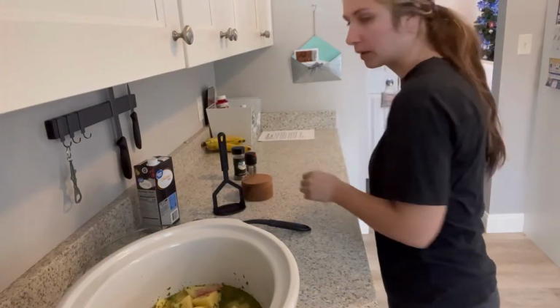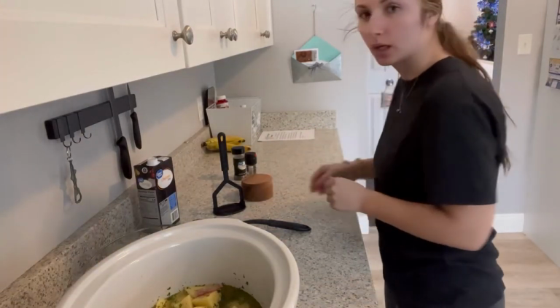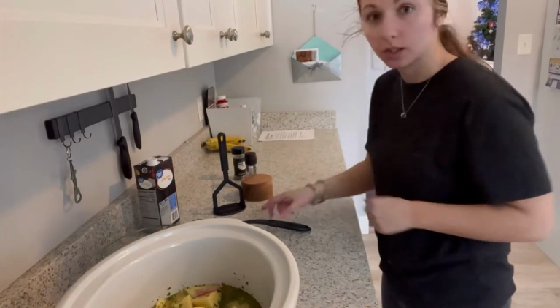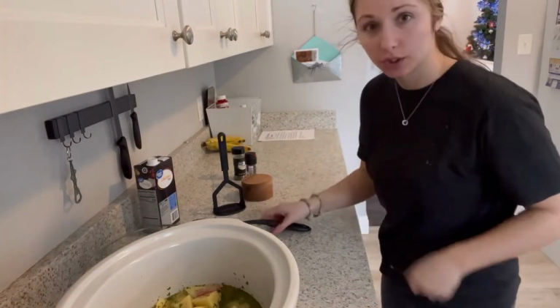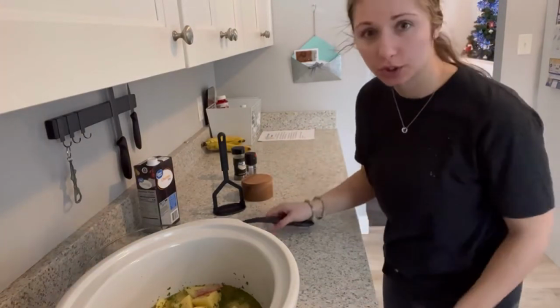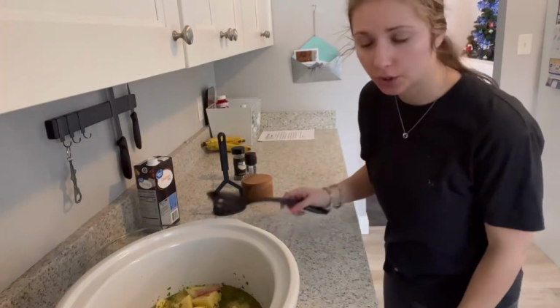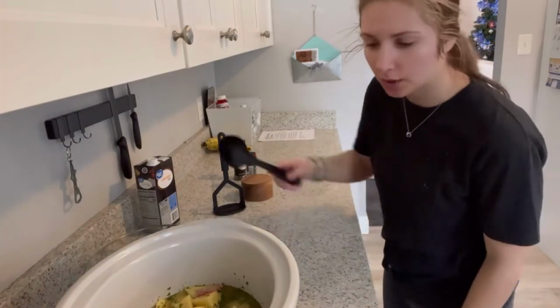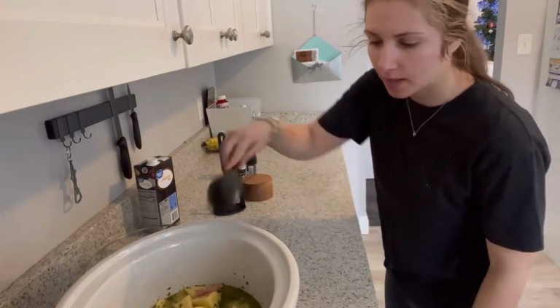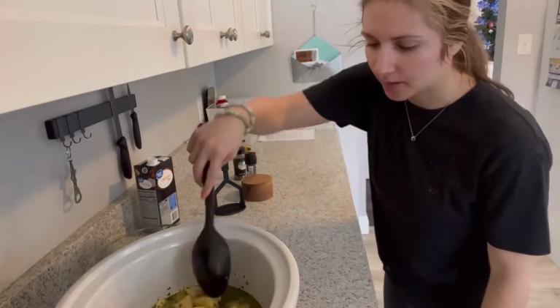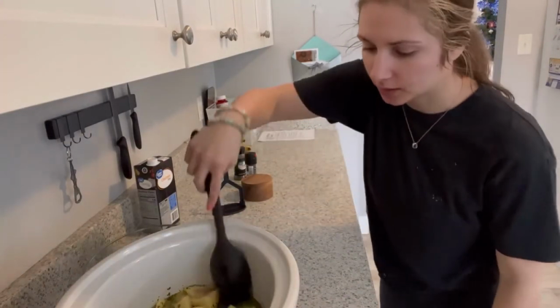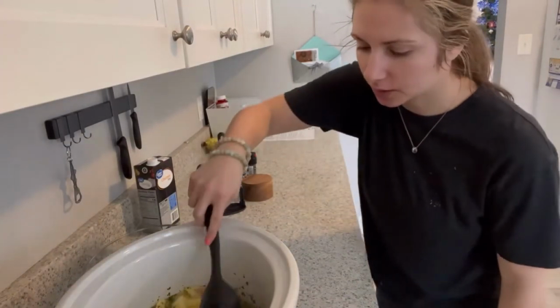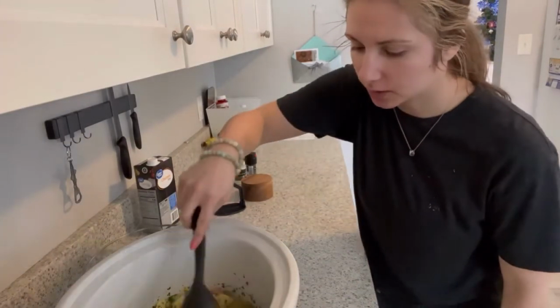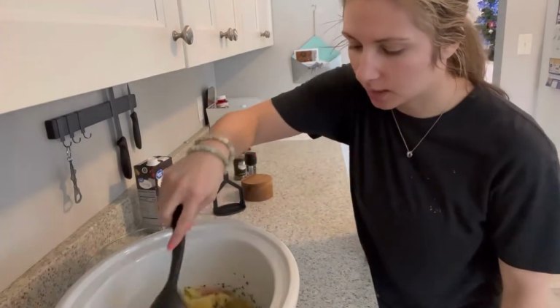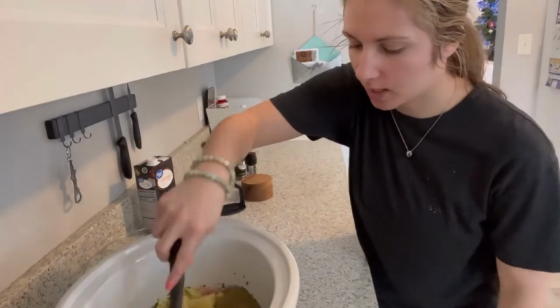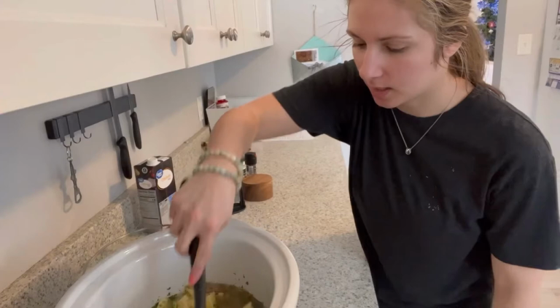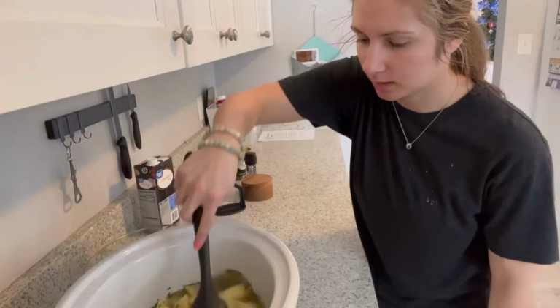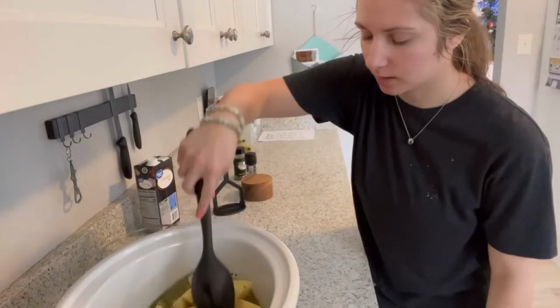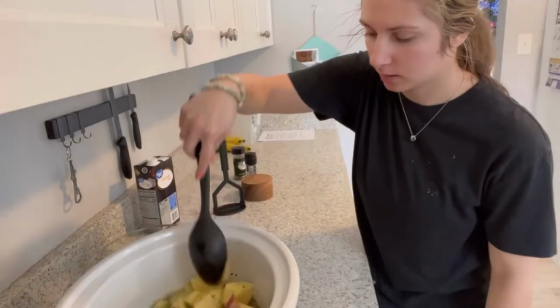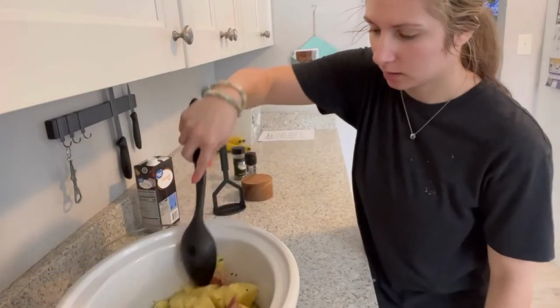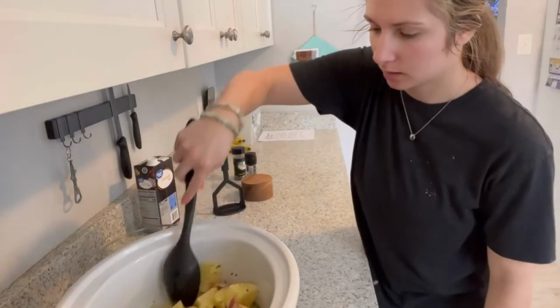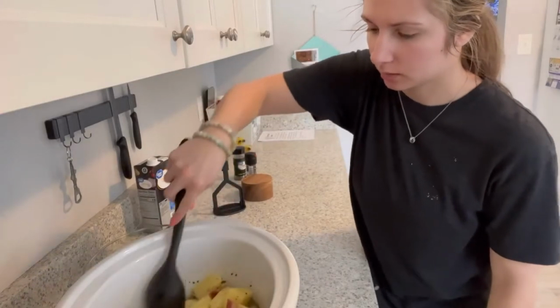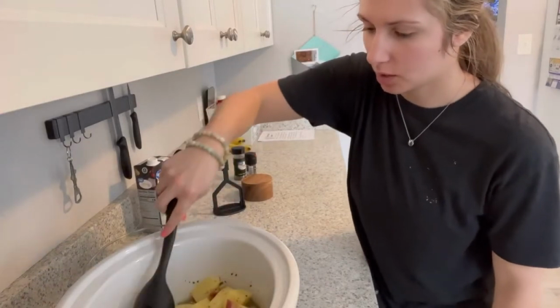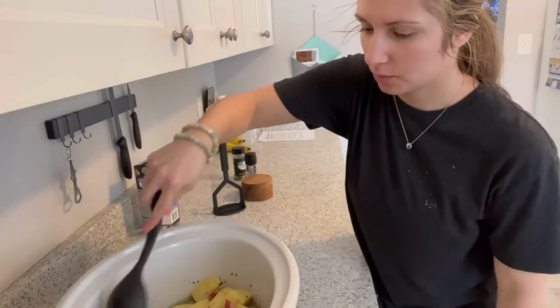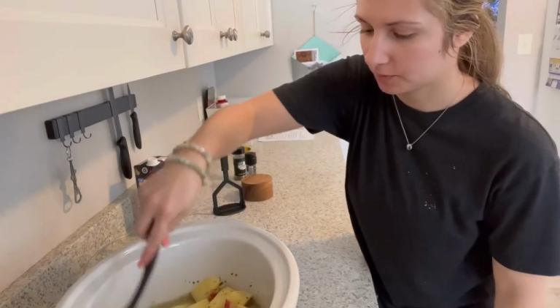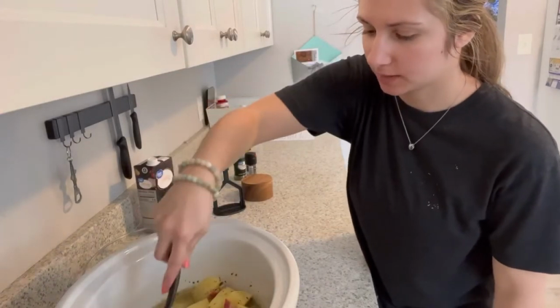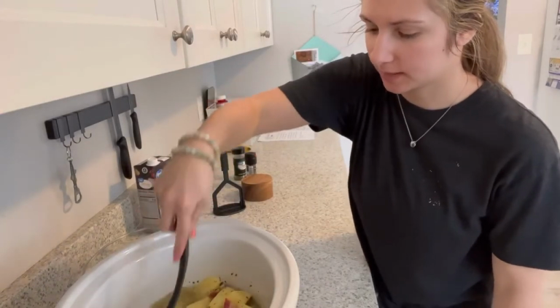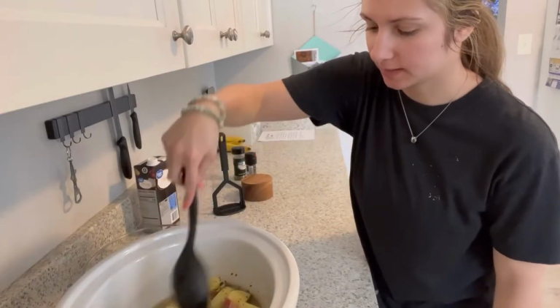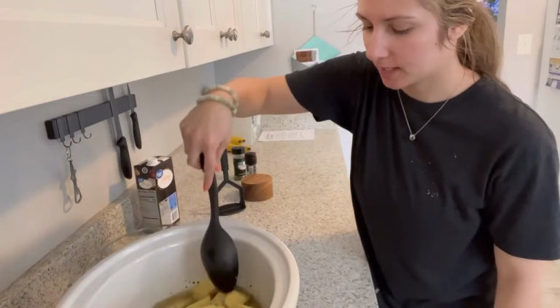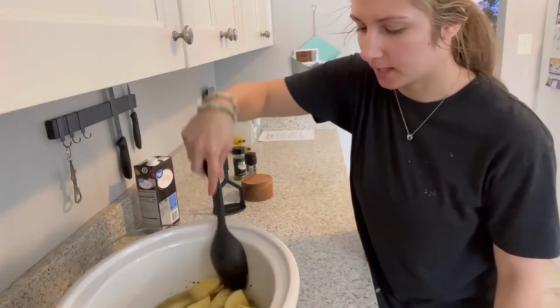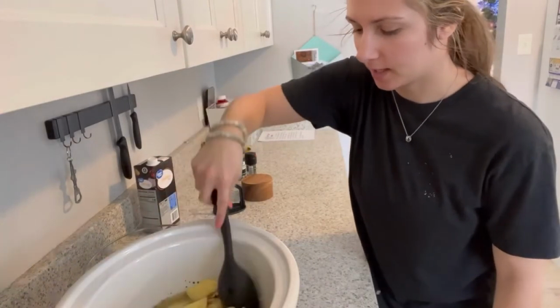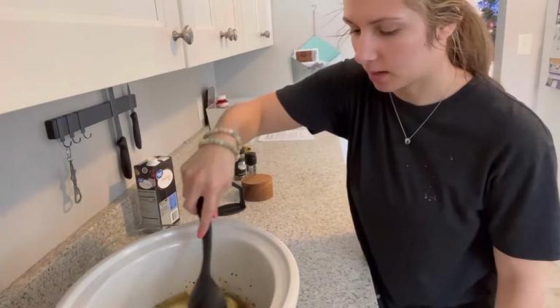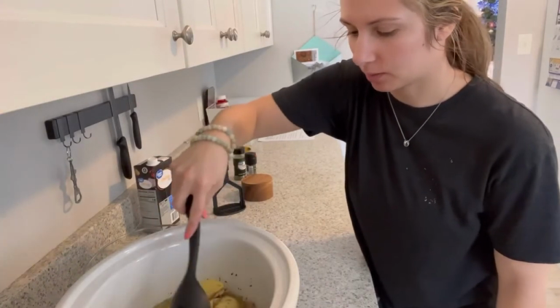Stir everything together and then cook on low for six to eight hours.